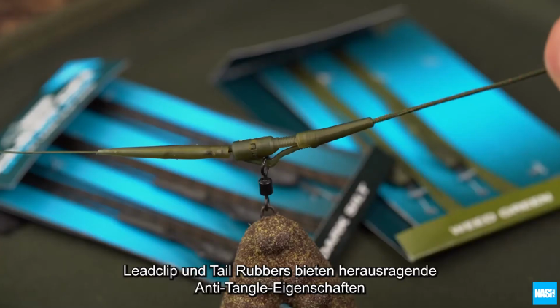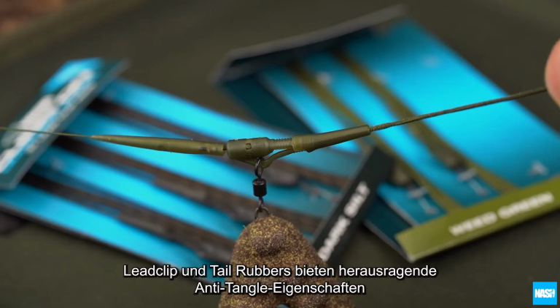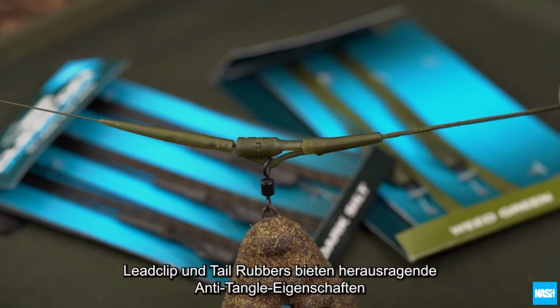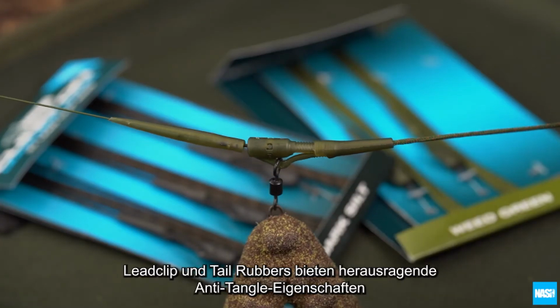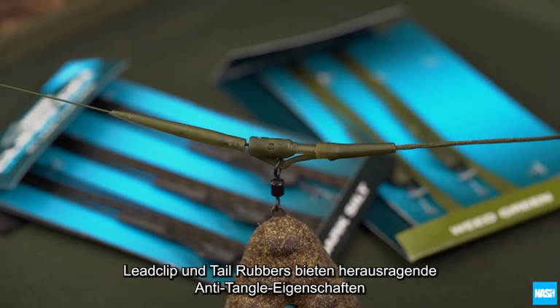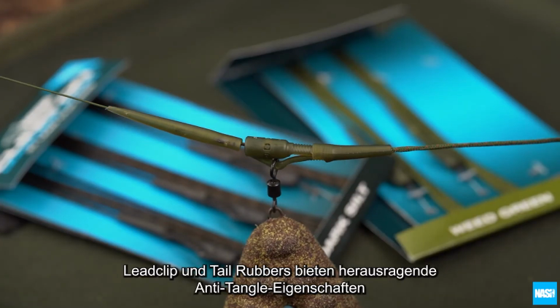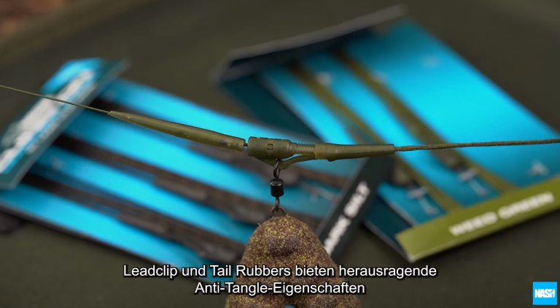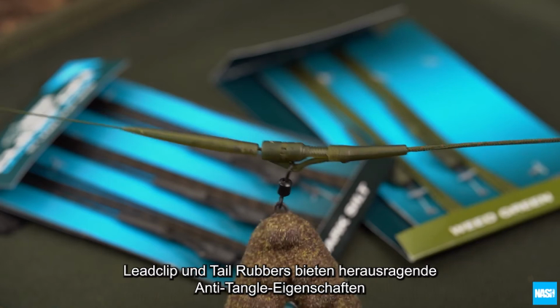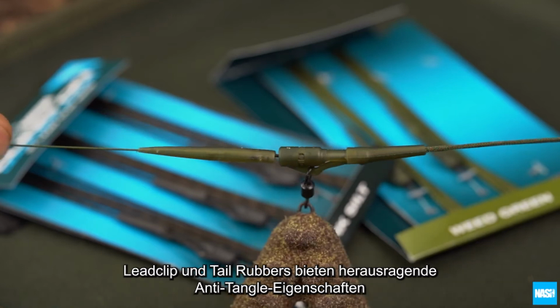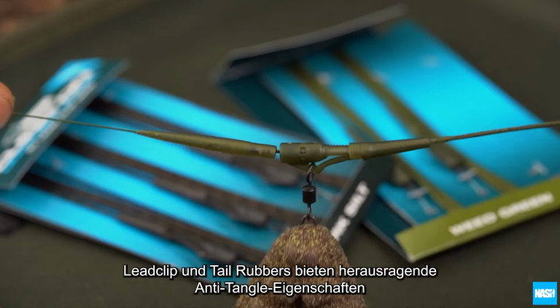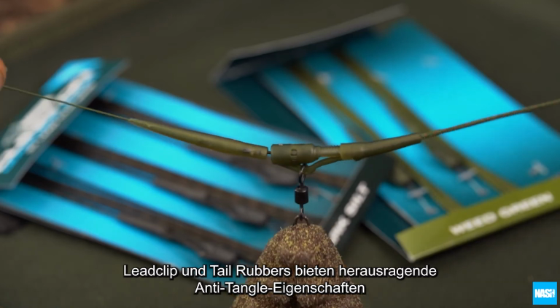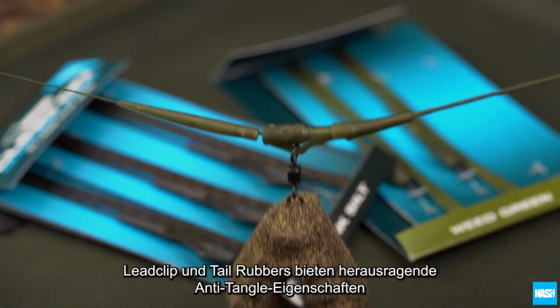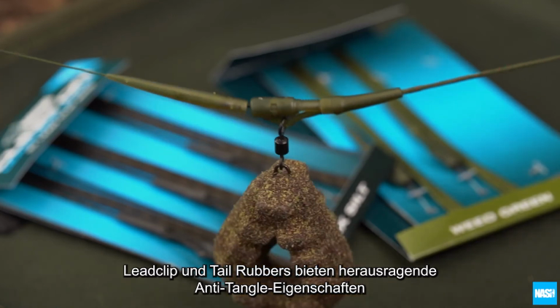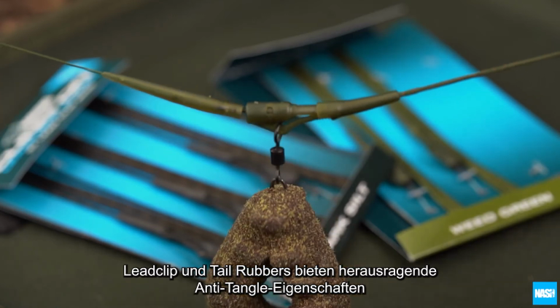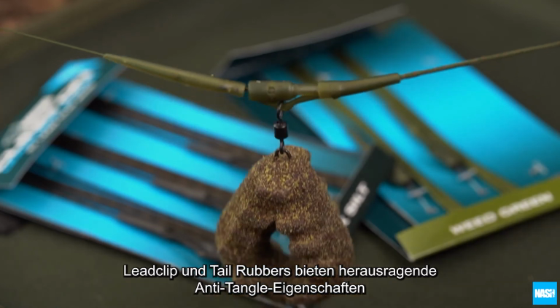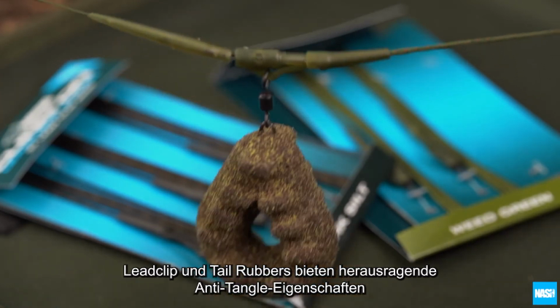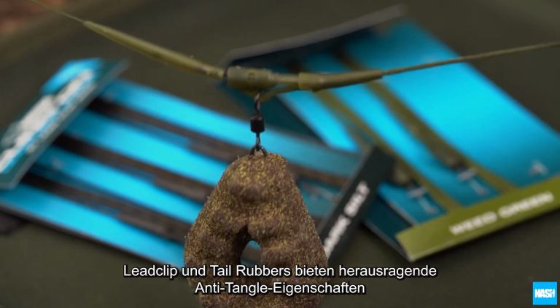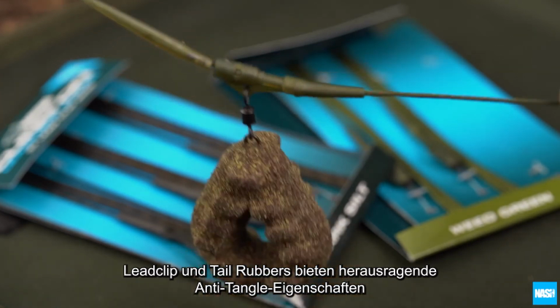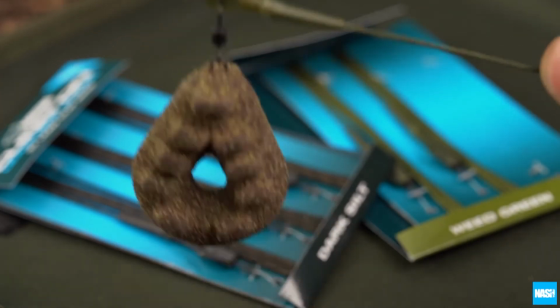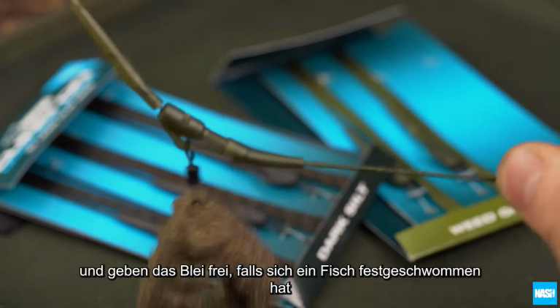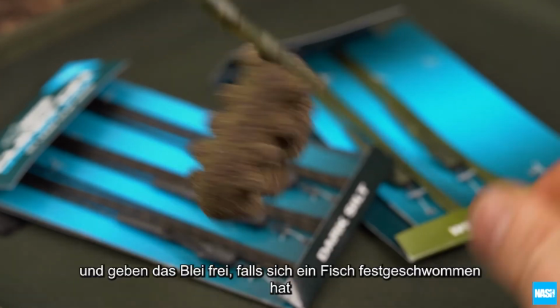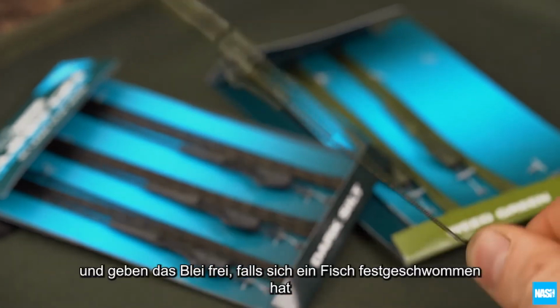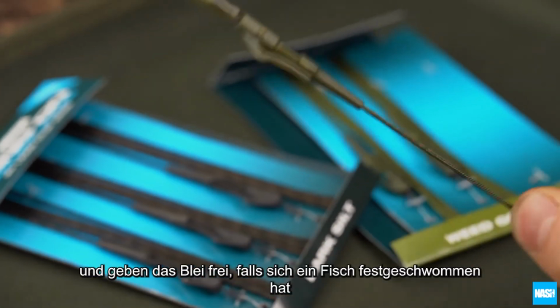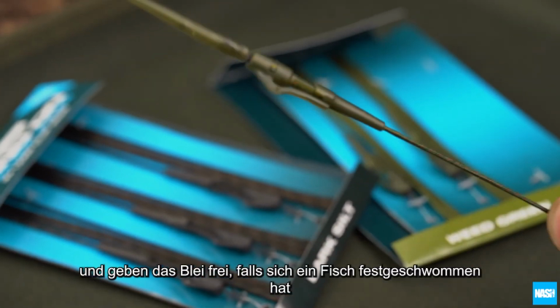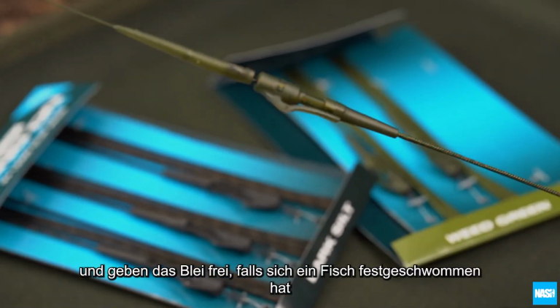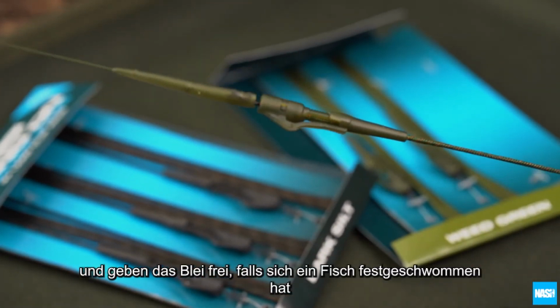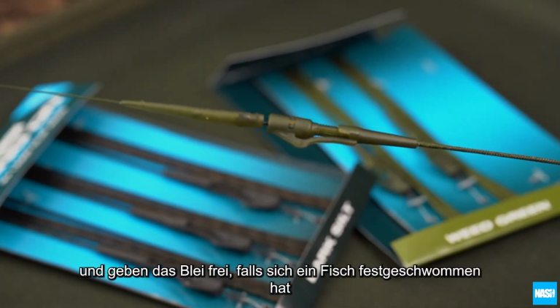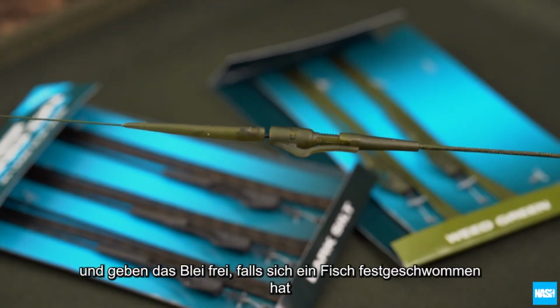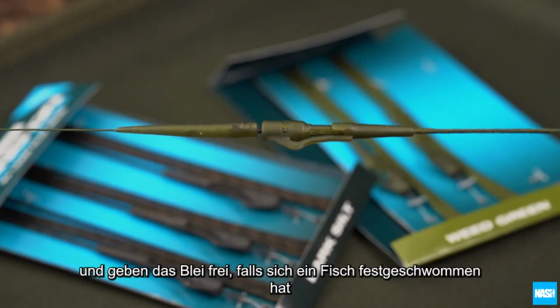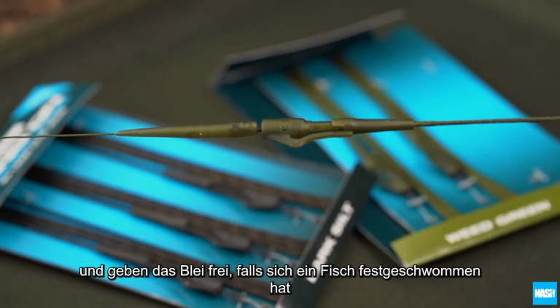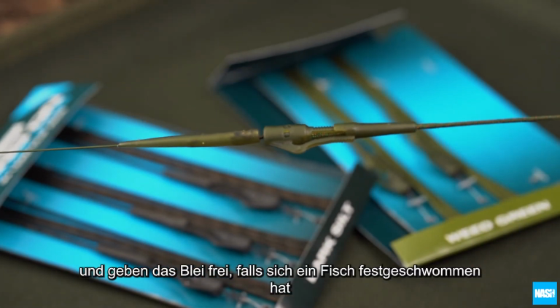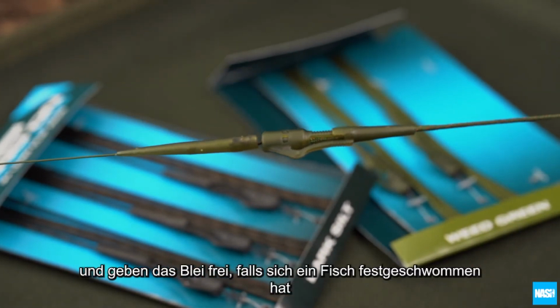The lead clip and tail rubber offer superb anti-tangle properties with lead ejection if a carp becomes snagged.